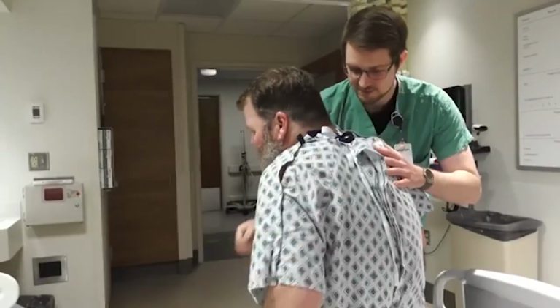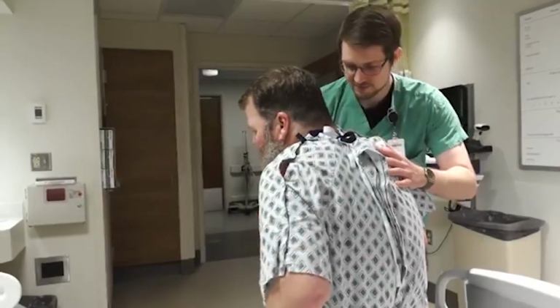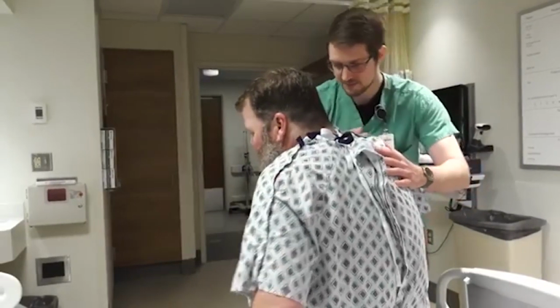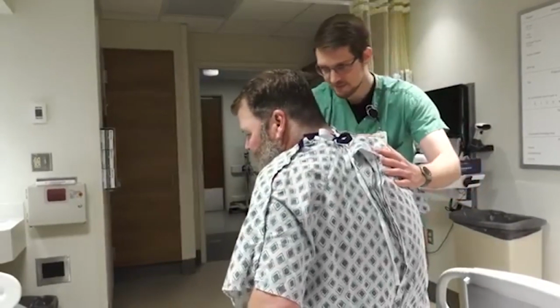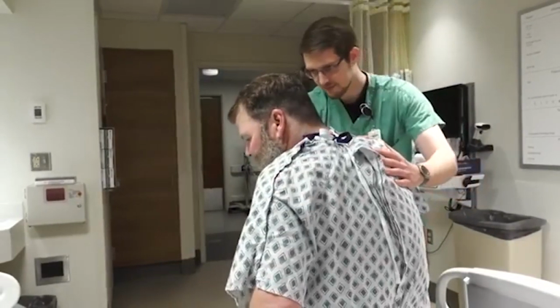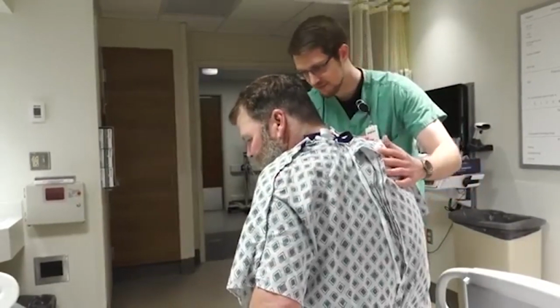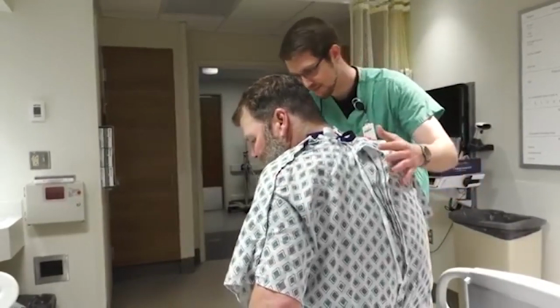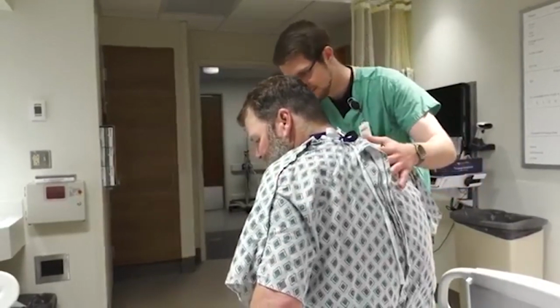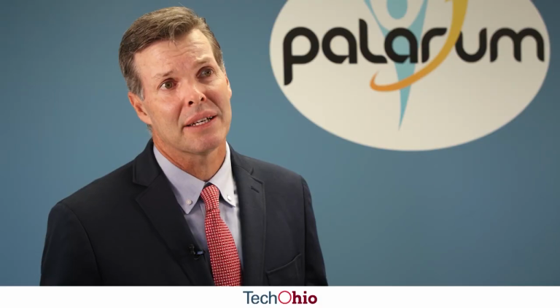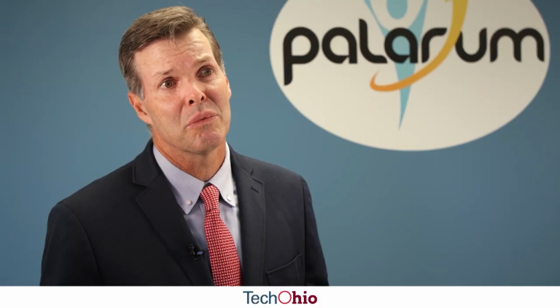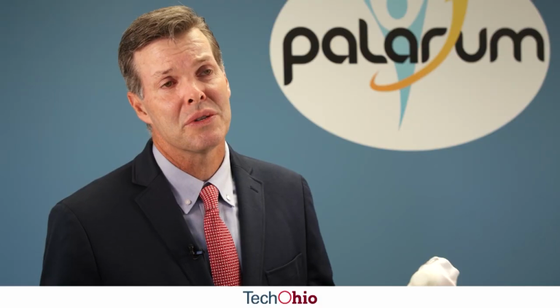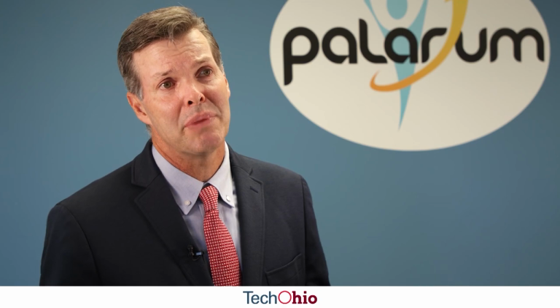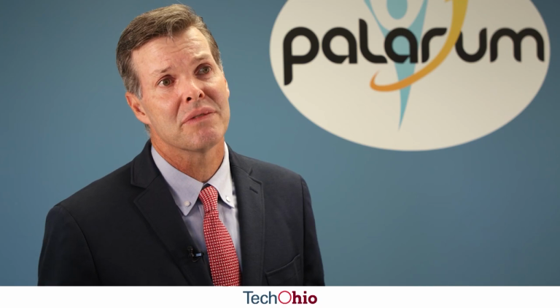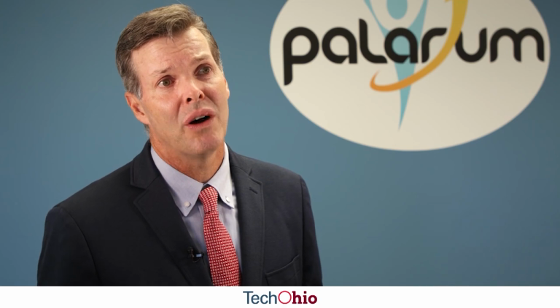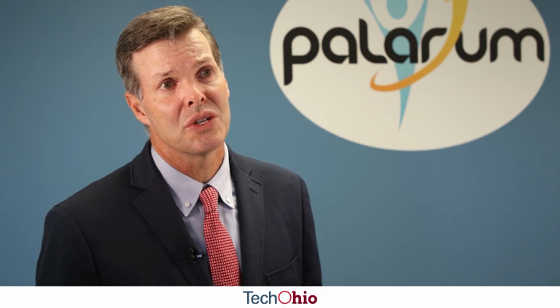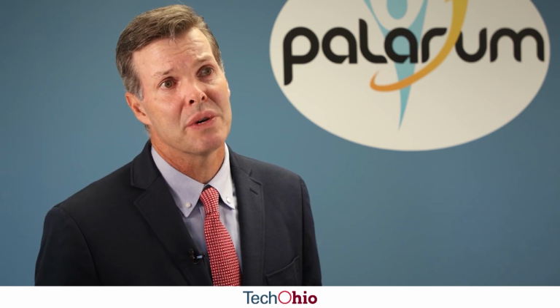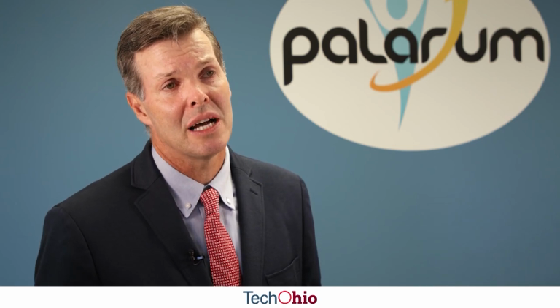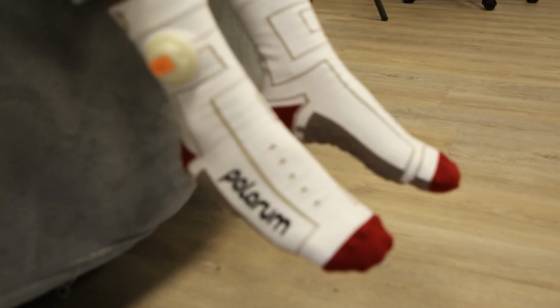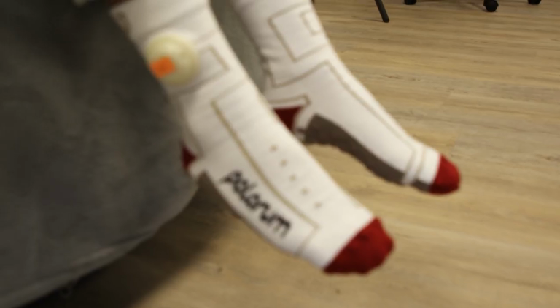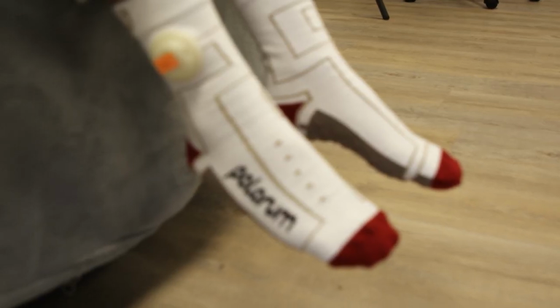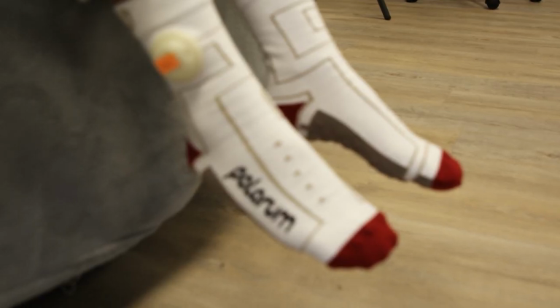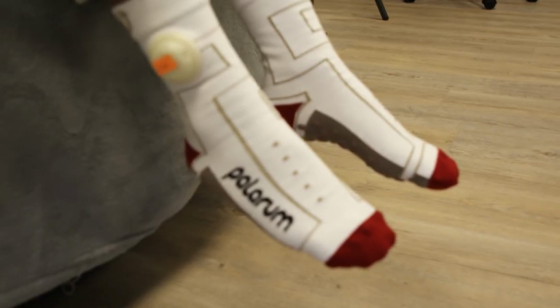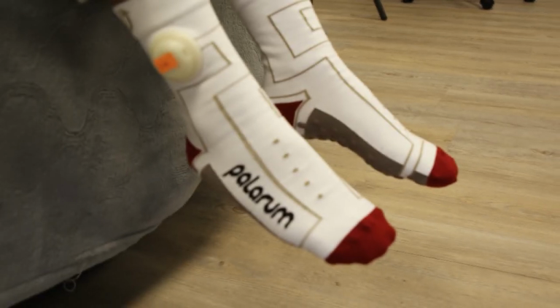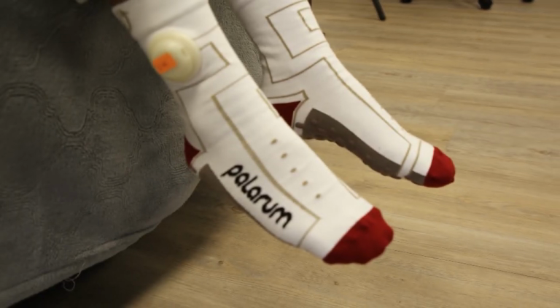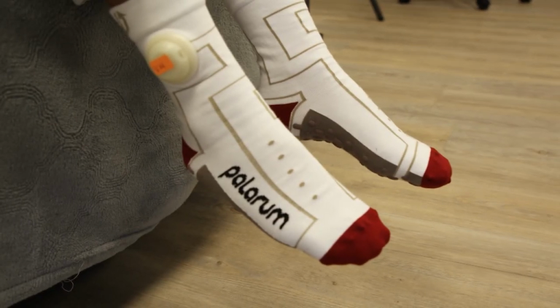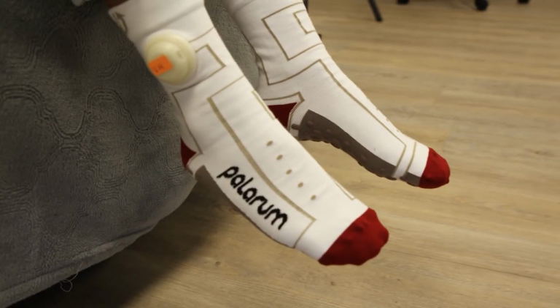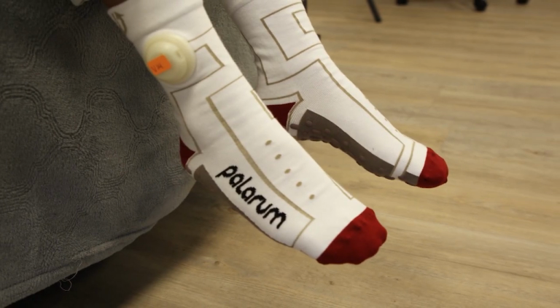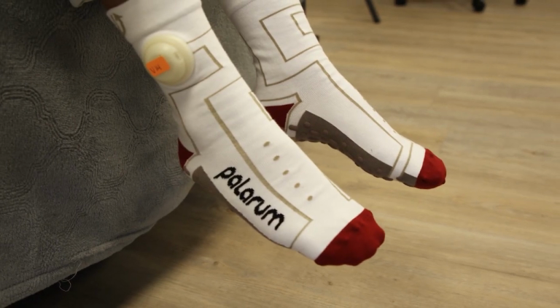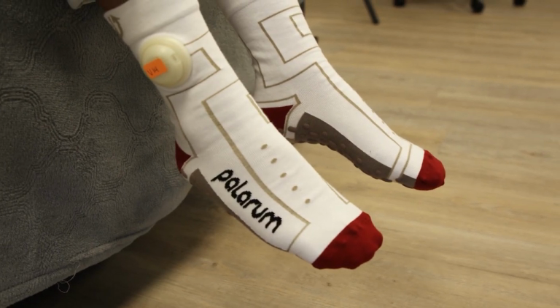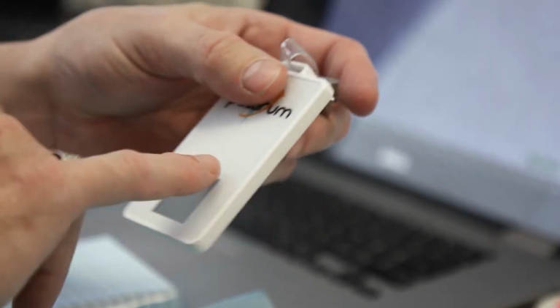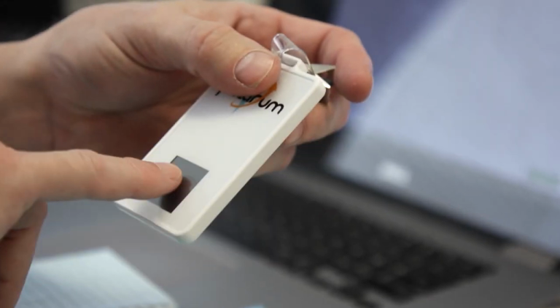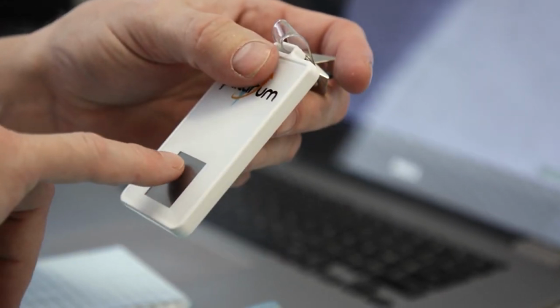We really believe that we can make an impact in reducing patient falls at U.S. hospitals. There are over 1 million patient falls in U.S. hospitals every year.